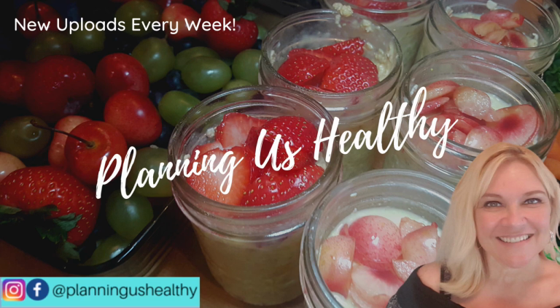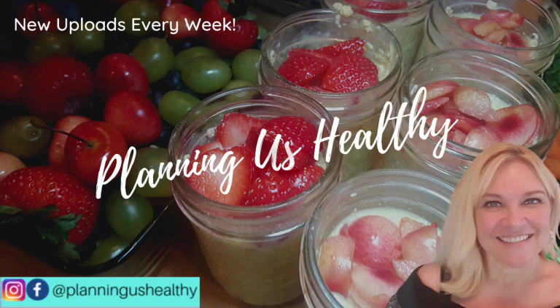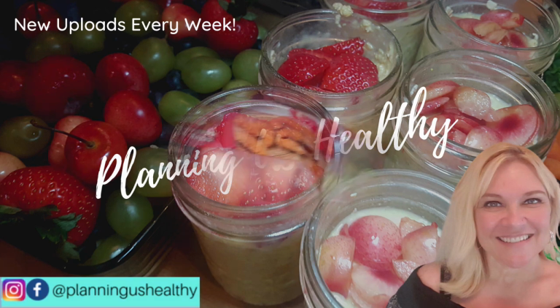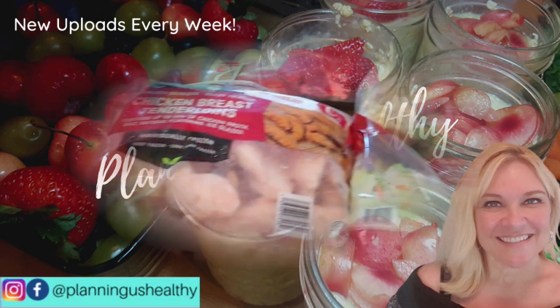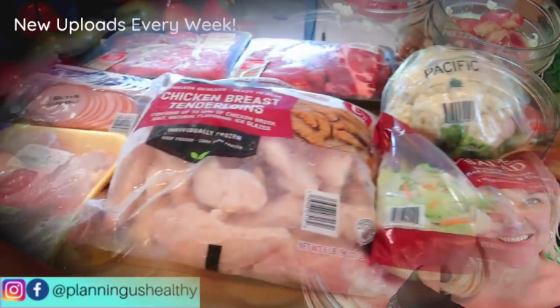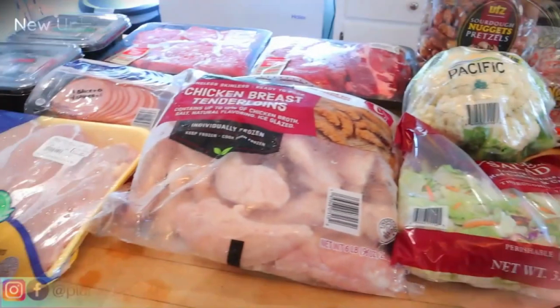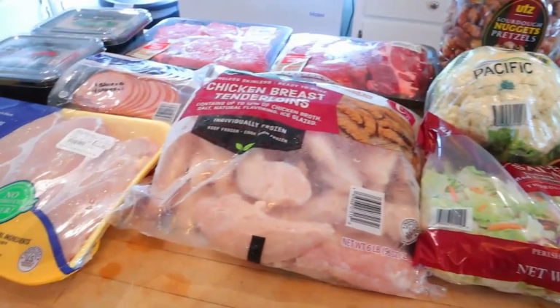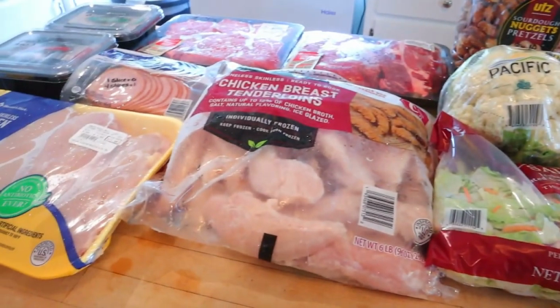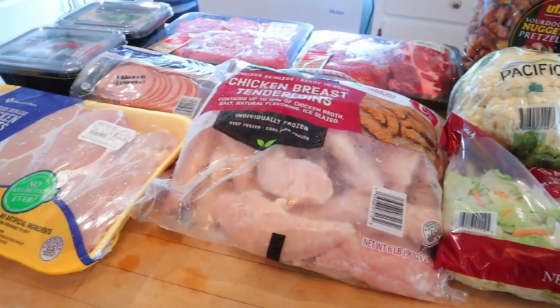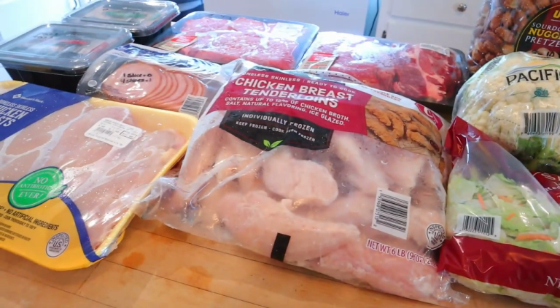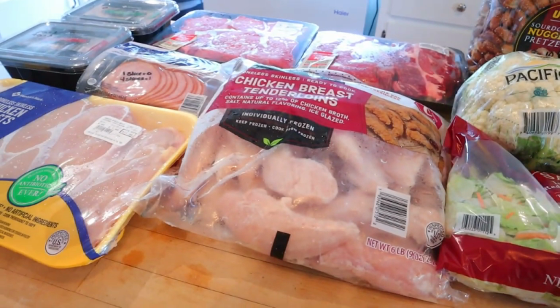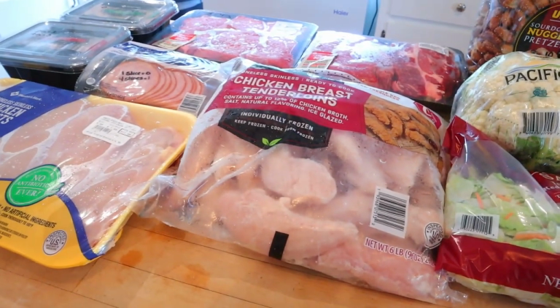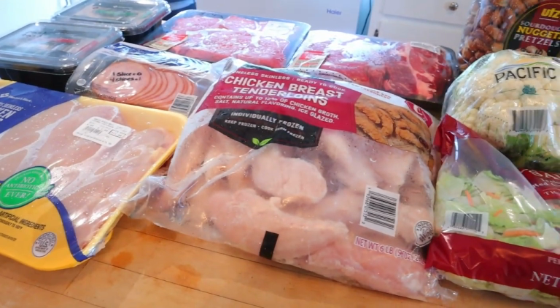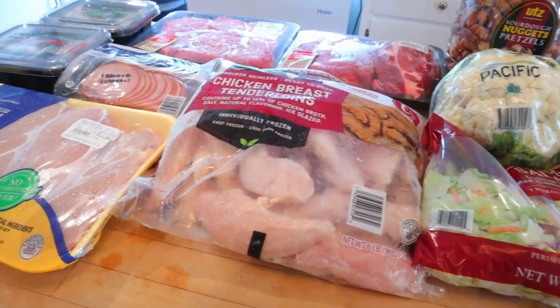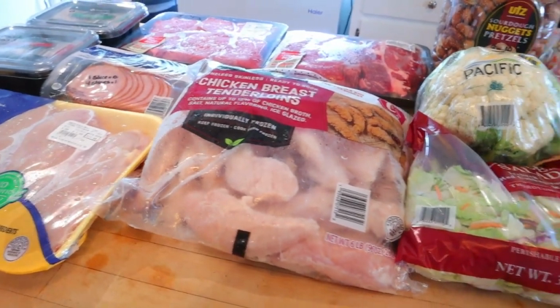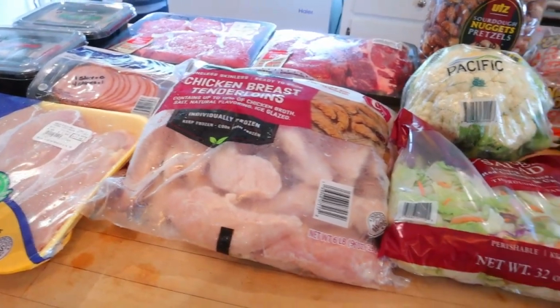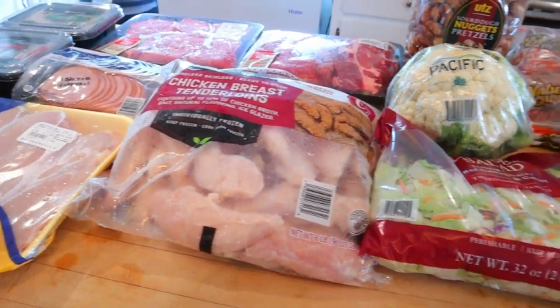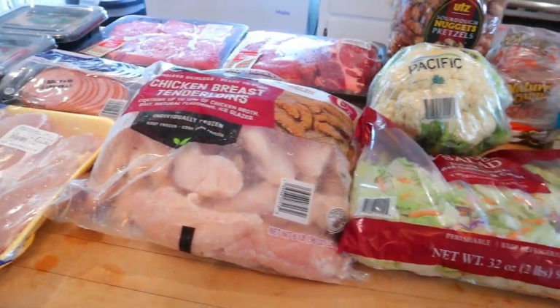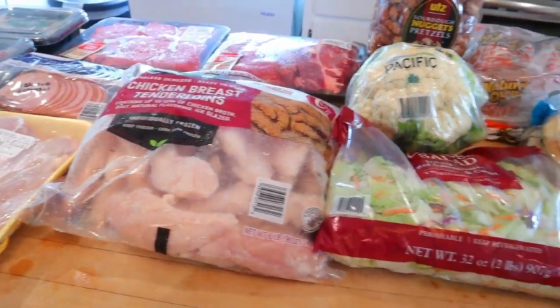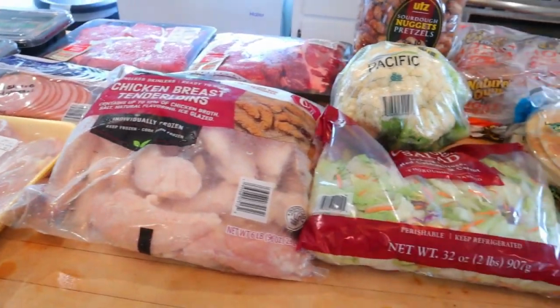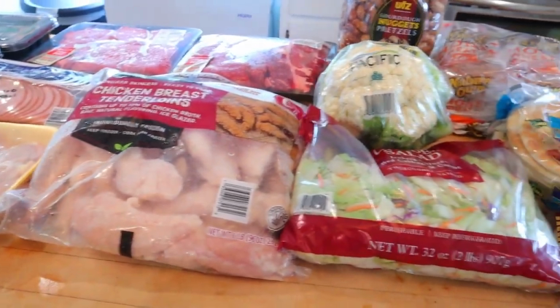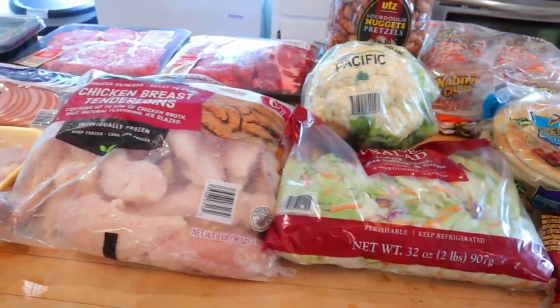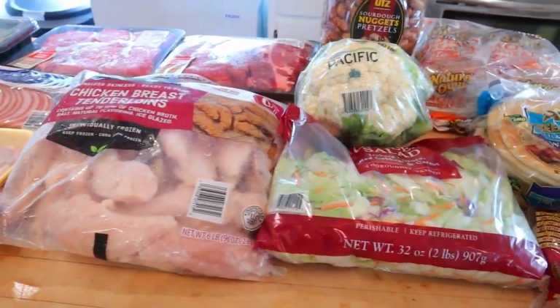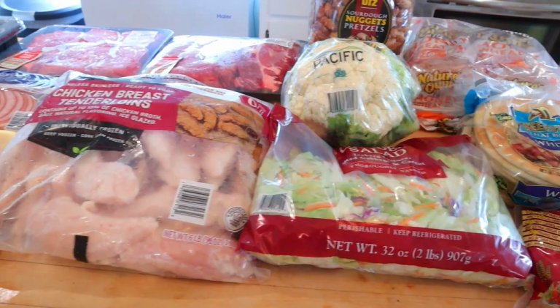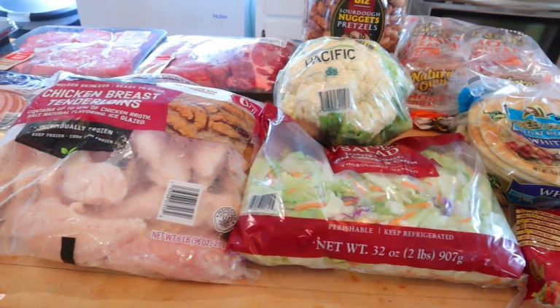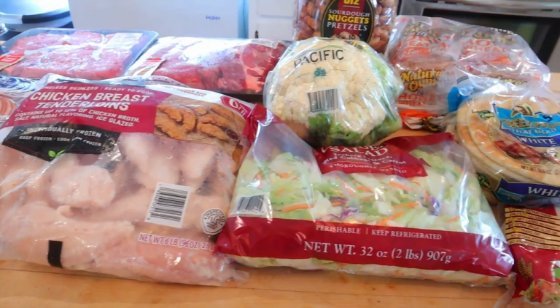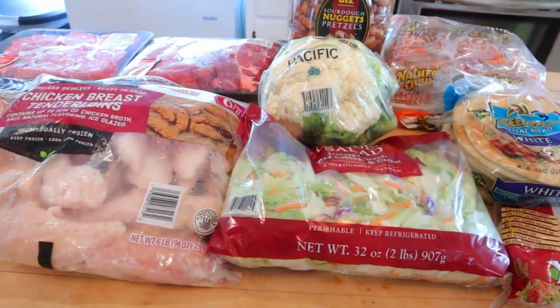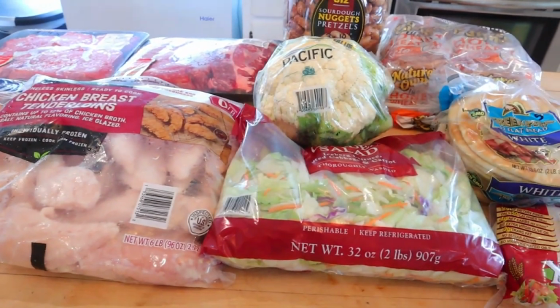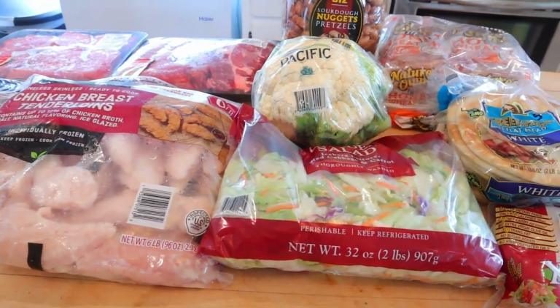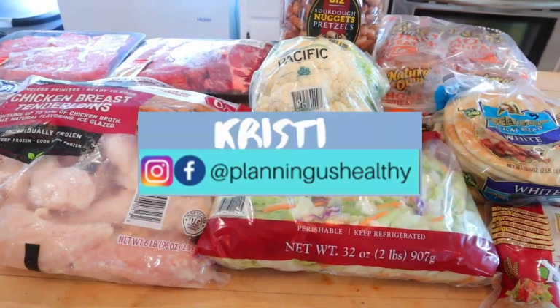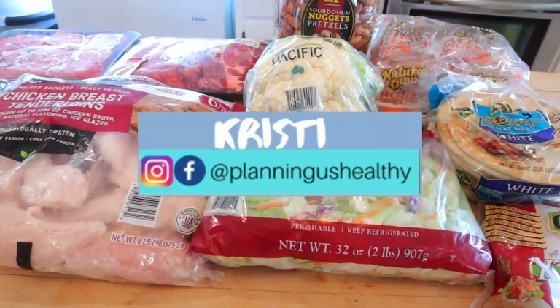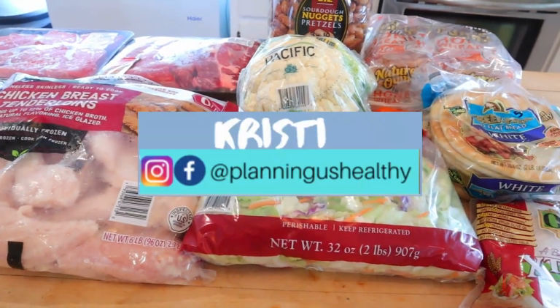Hi everyone, welcome back to my channel. Welcome to another grocery haul video. If you're new here, welcome. My name is Christy.